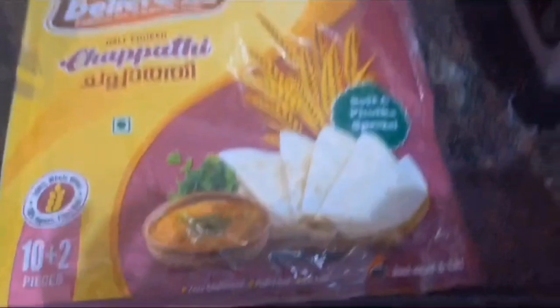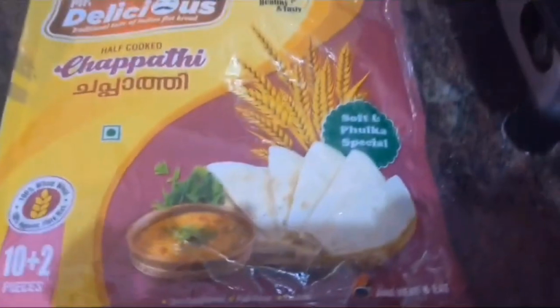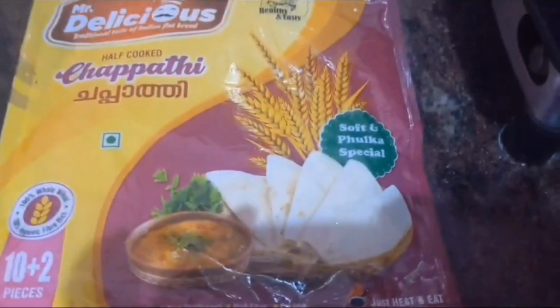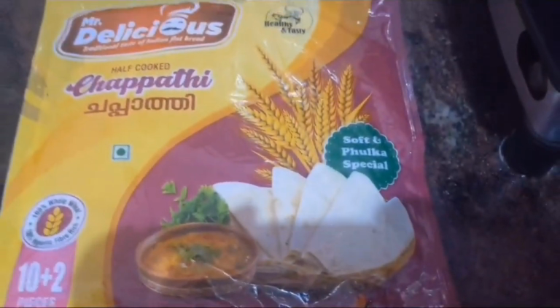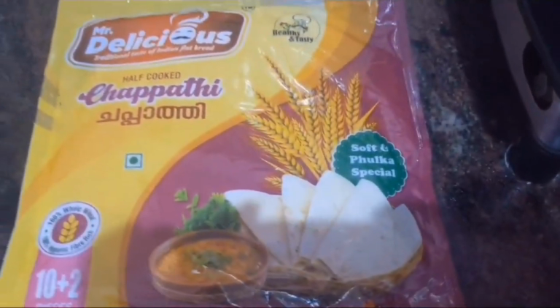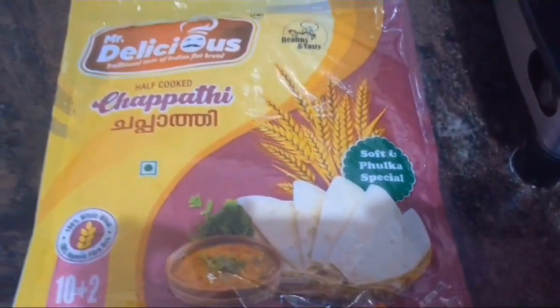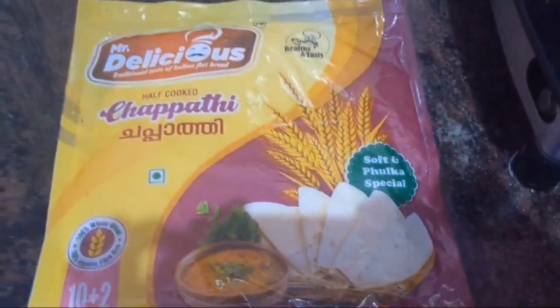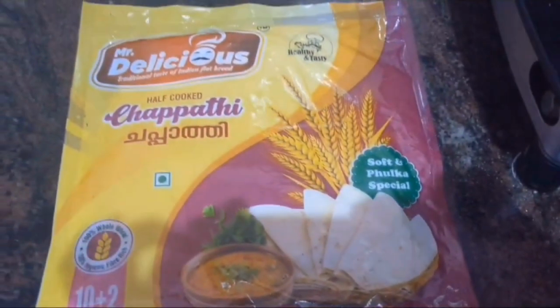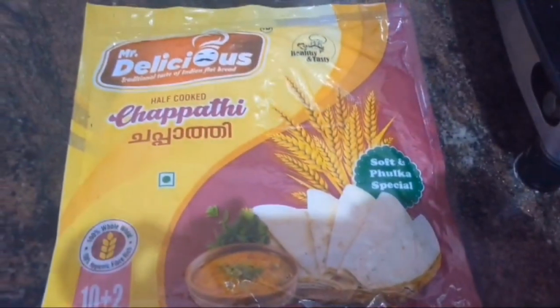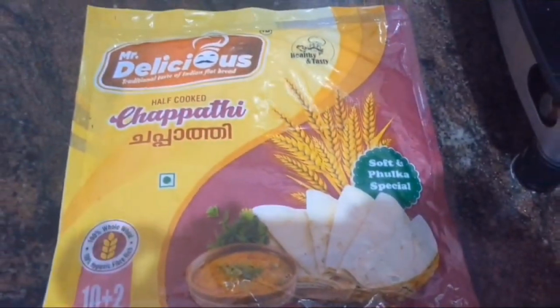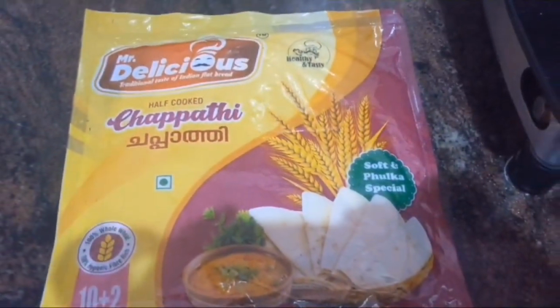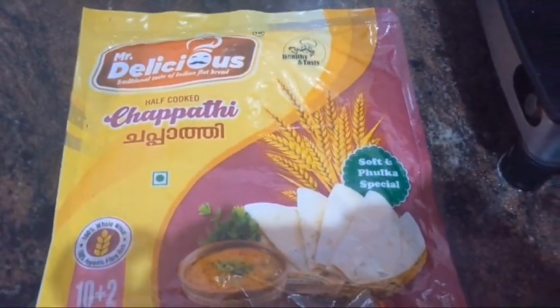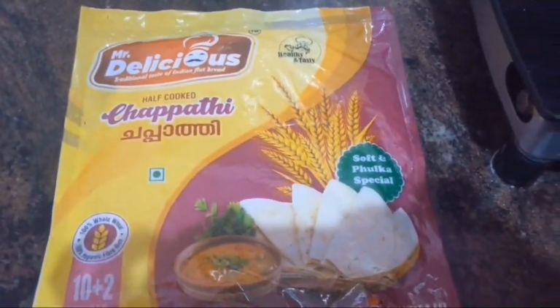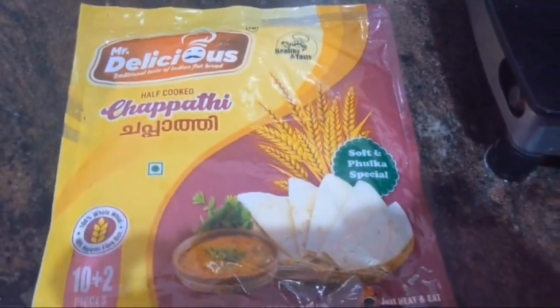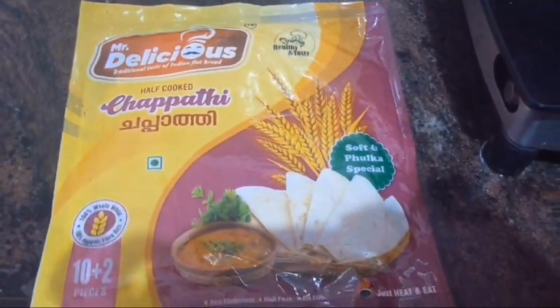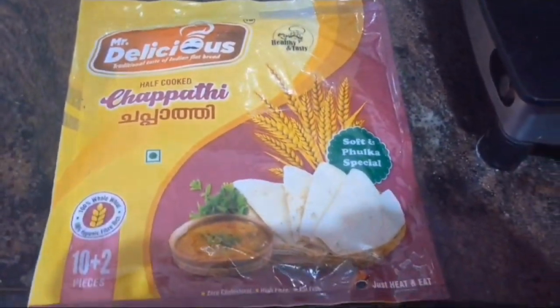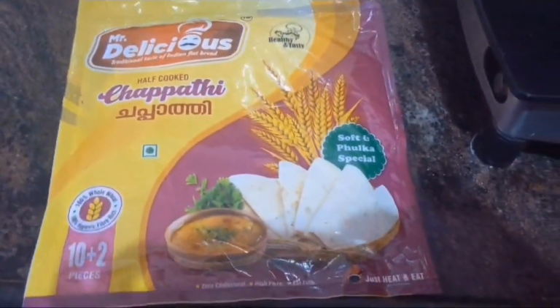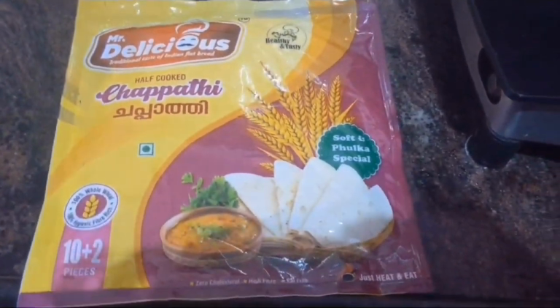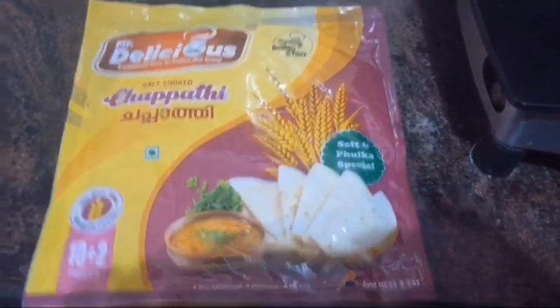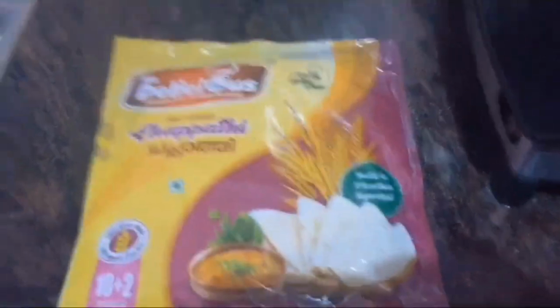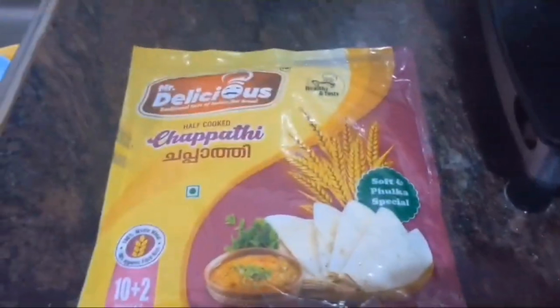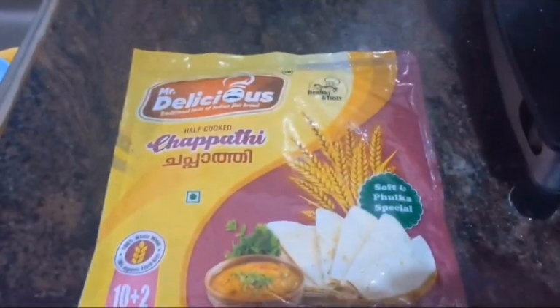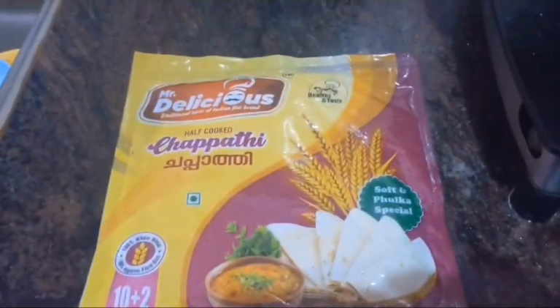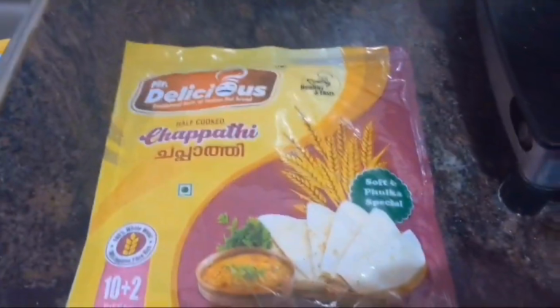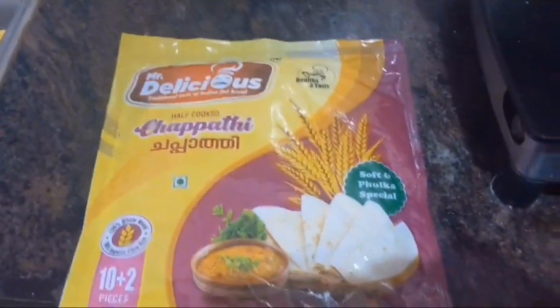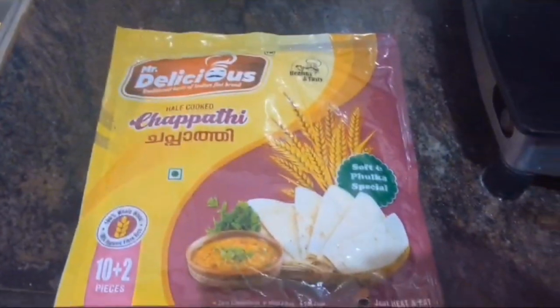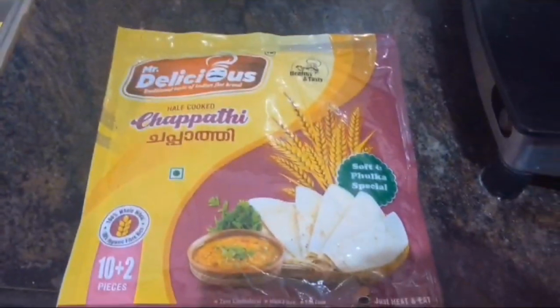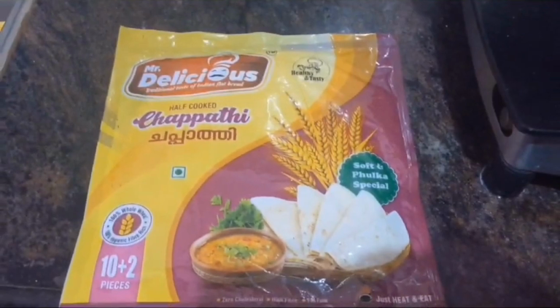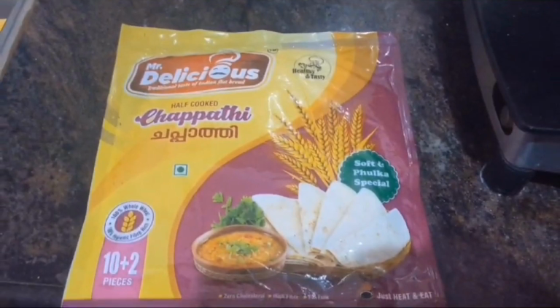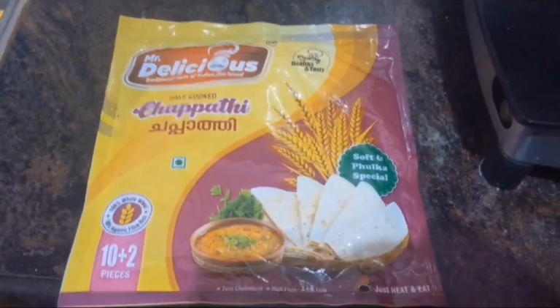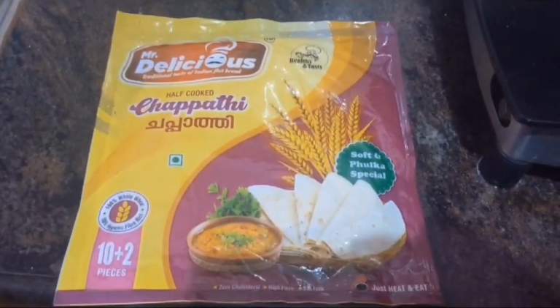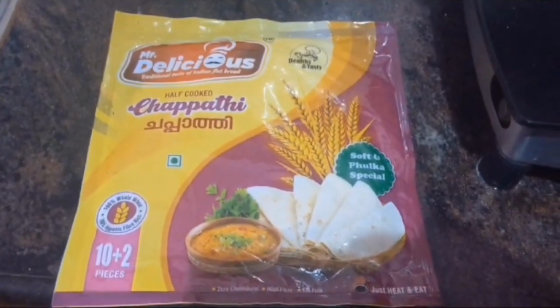Hi friends, welcome to Jantak channel. Today I am going to show how to prepare homemade chapati and egg bhurji.